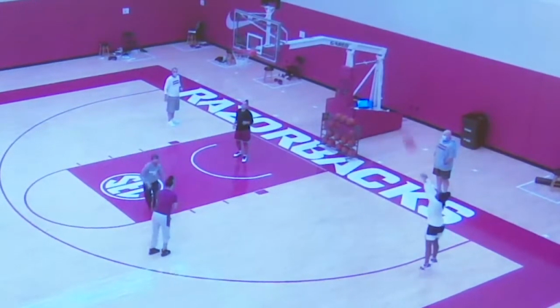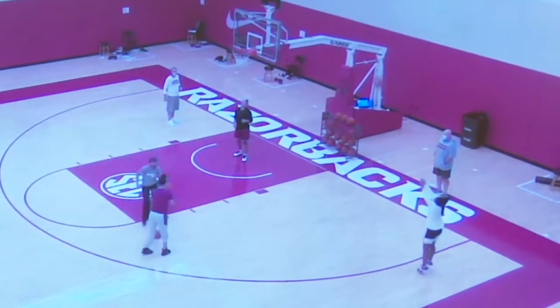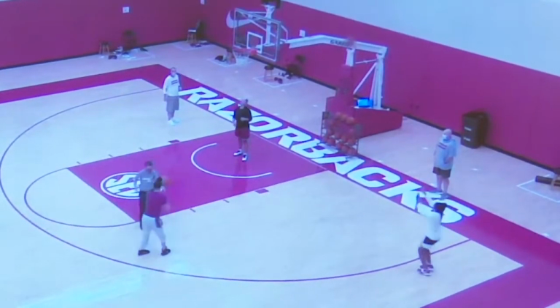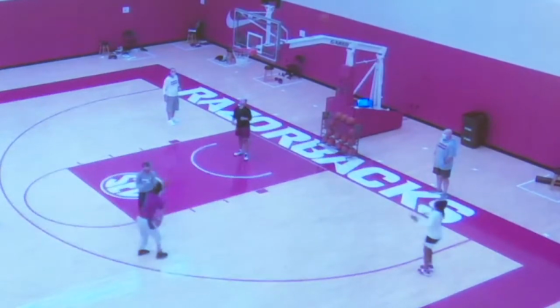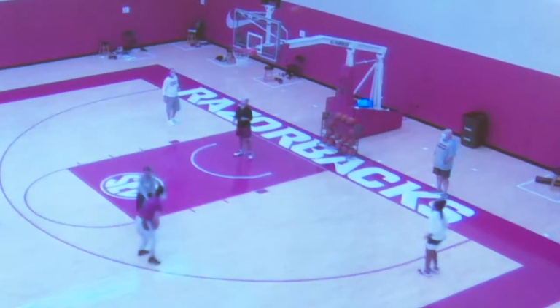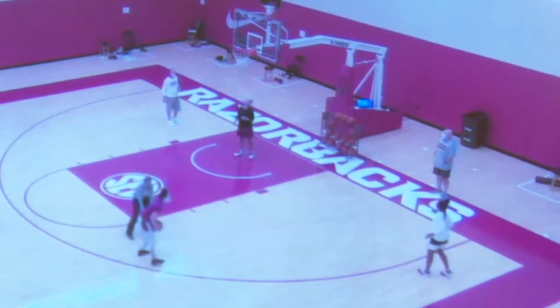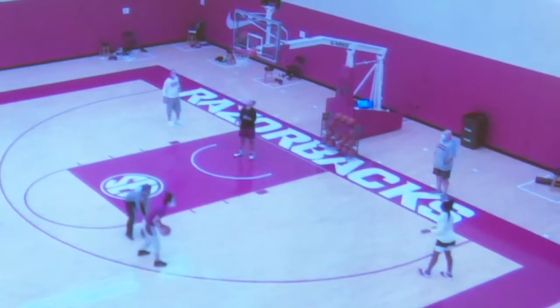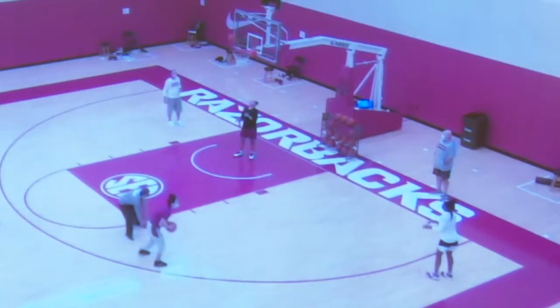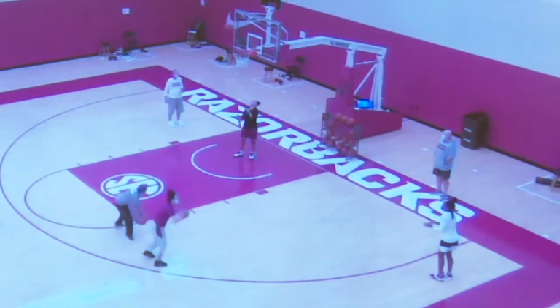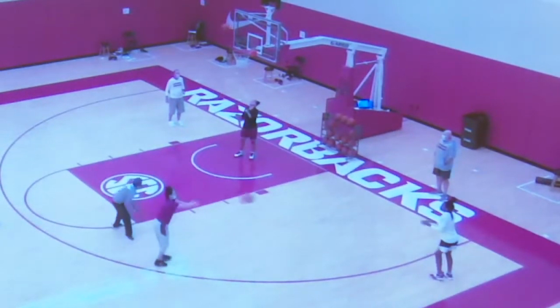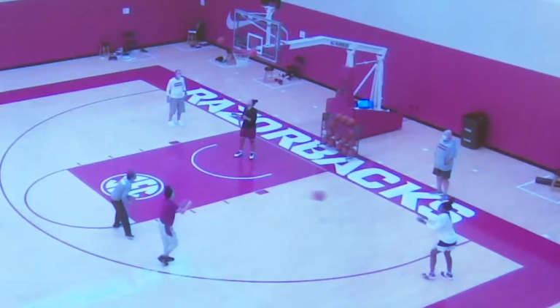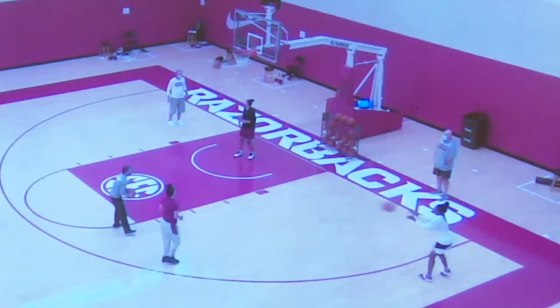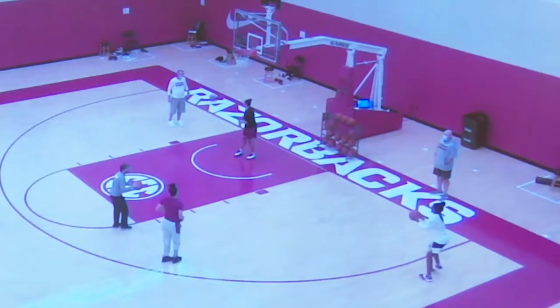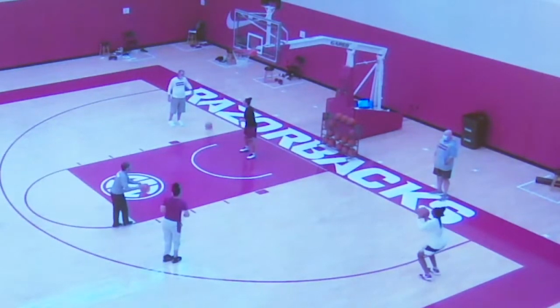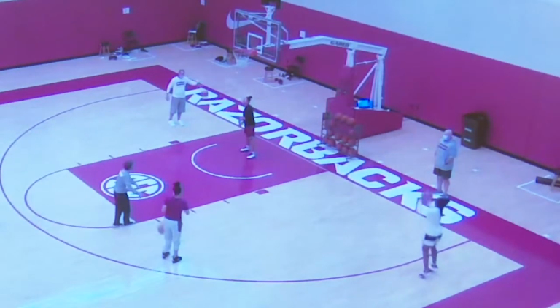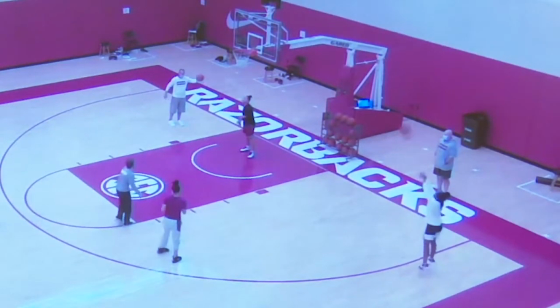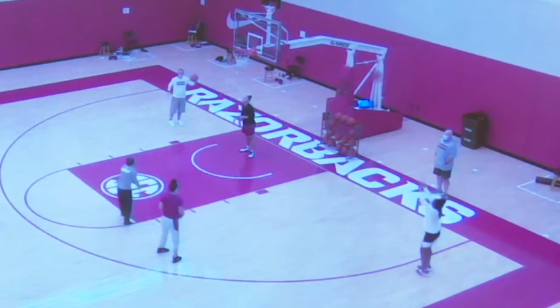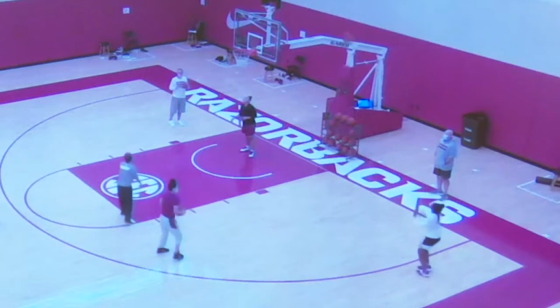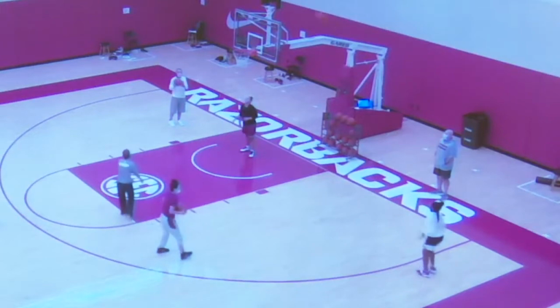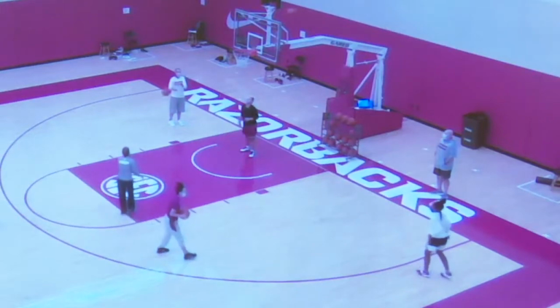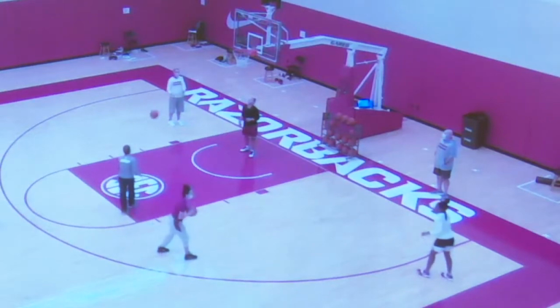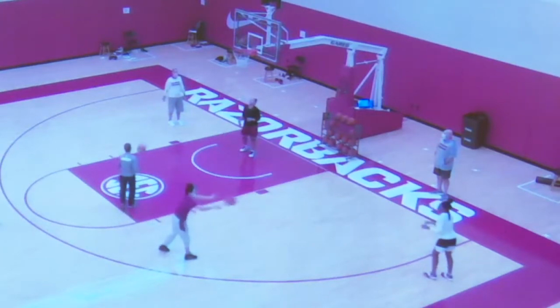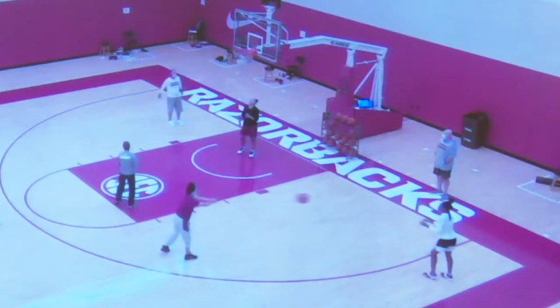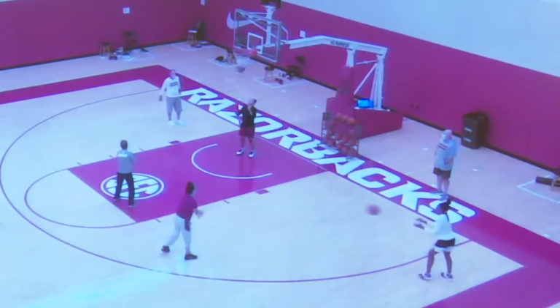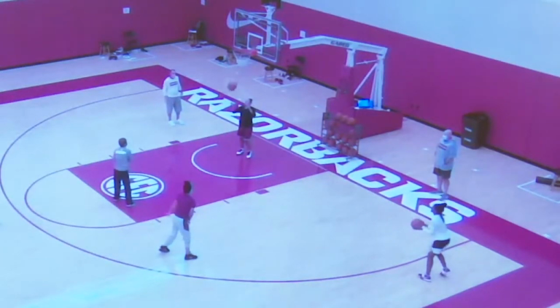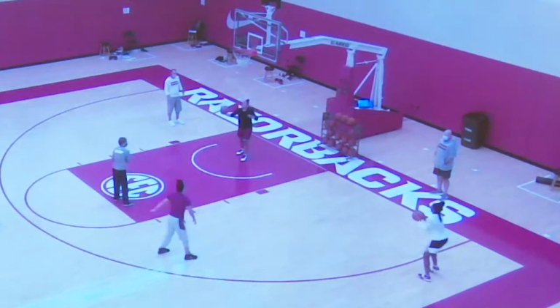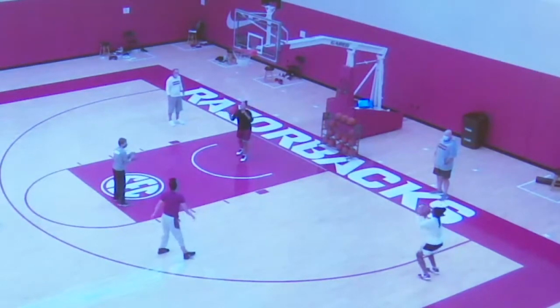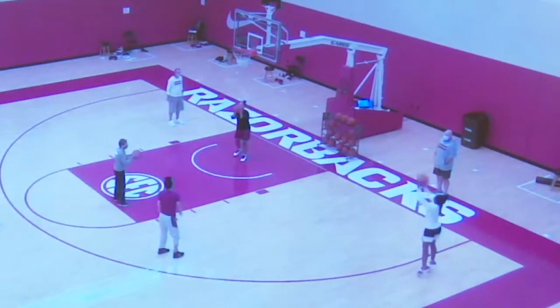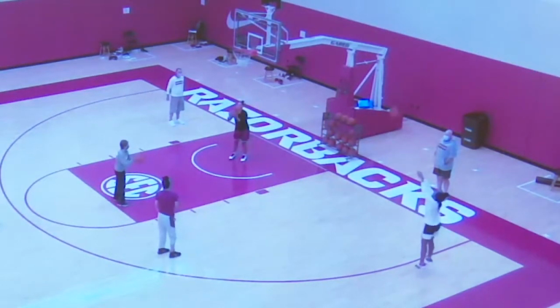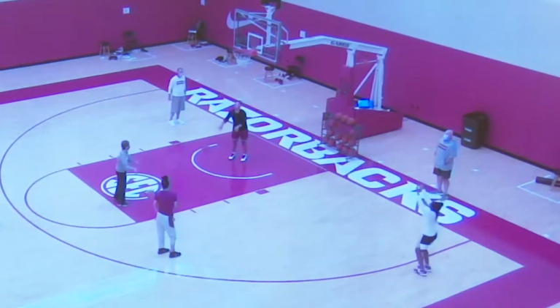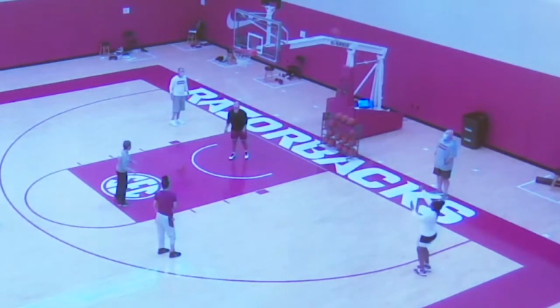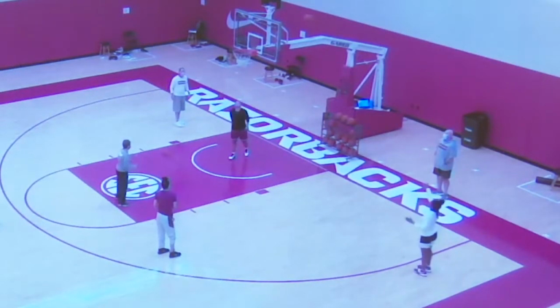Not off to the best start here, but you're going to see in this drill, if you can get hot, you can post a really good score.